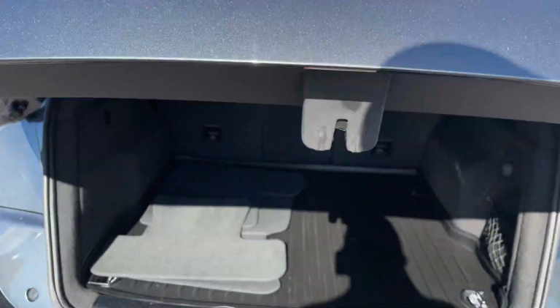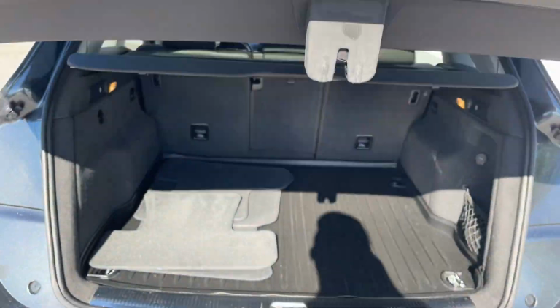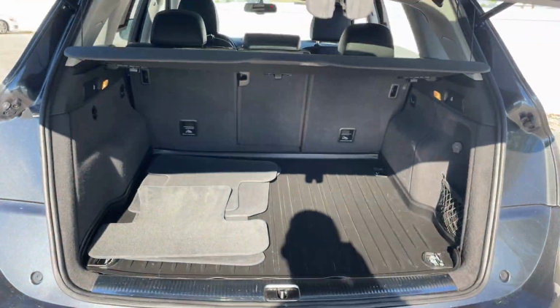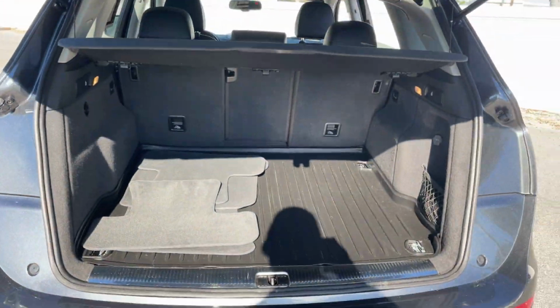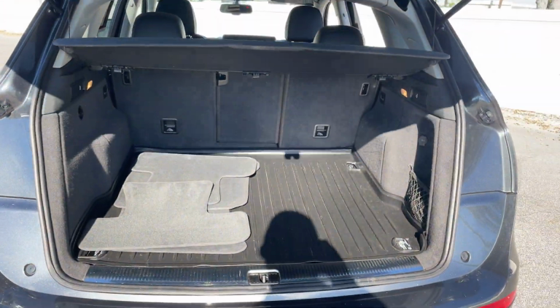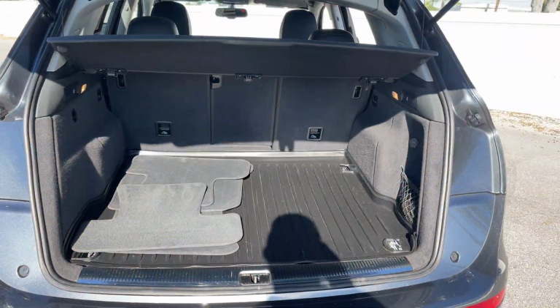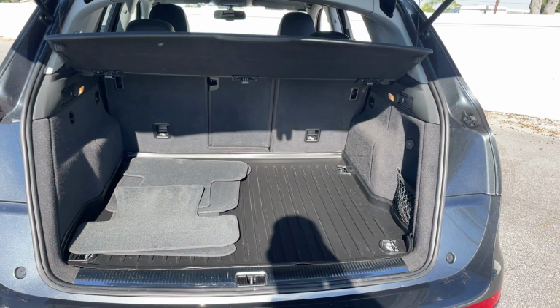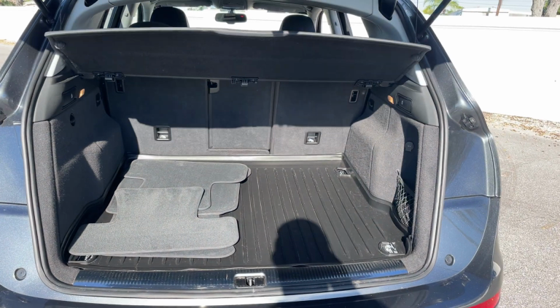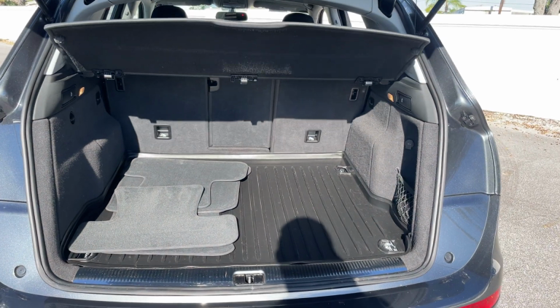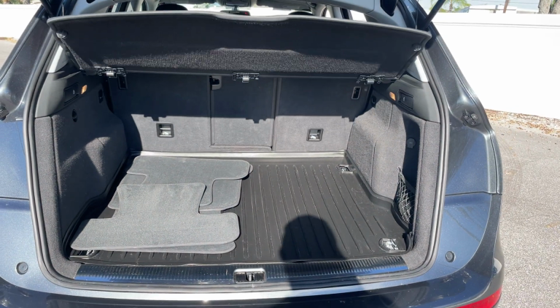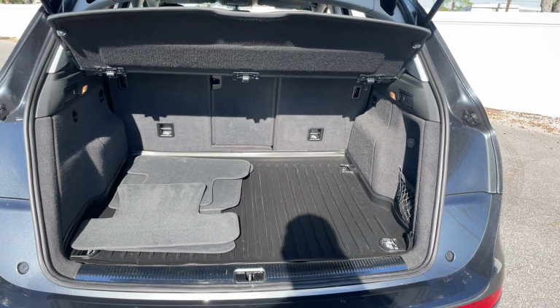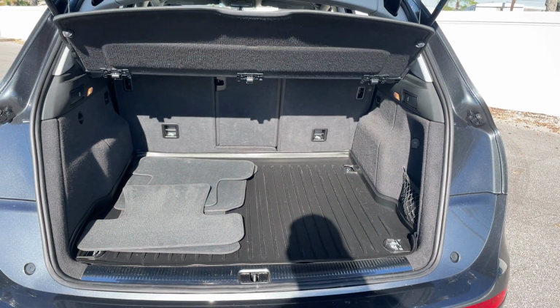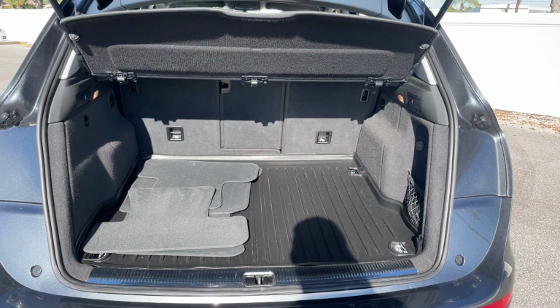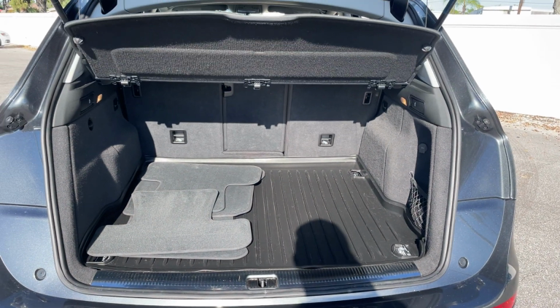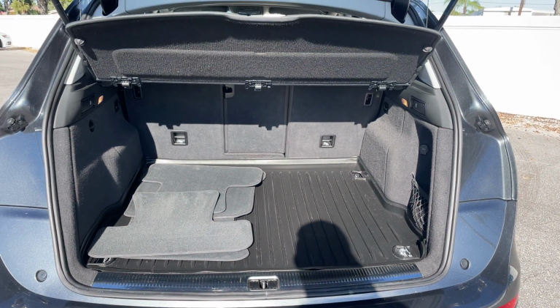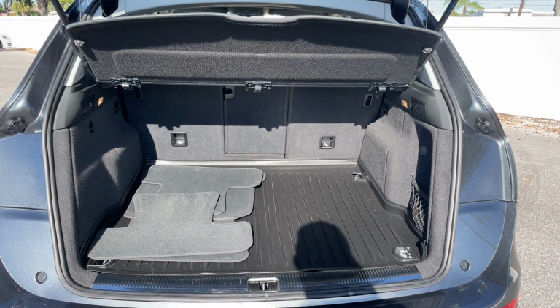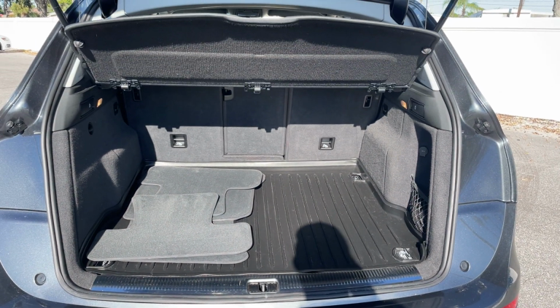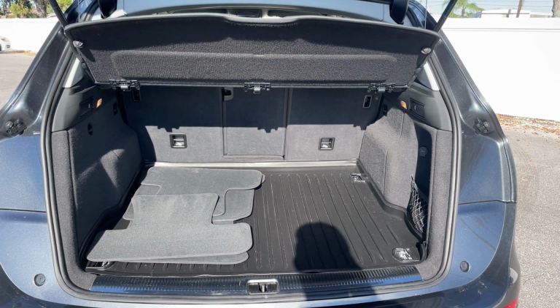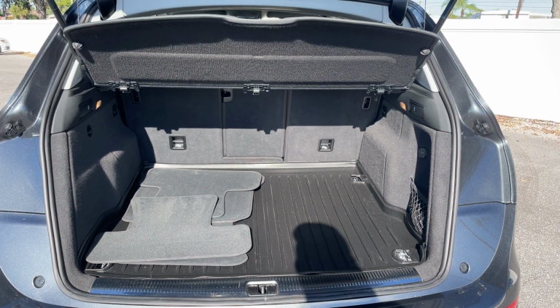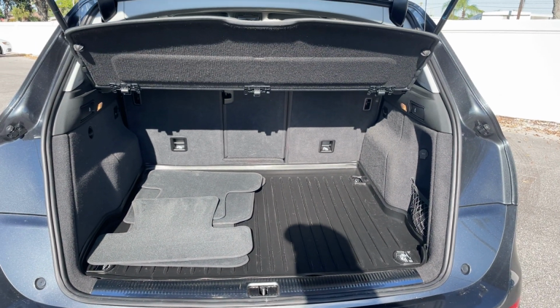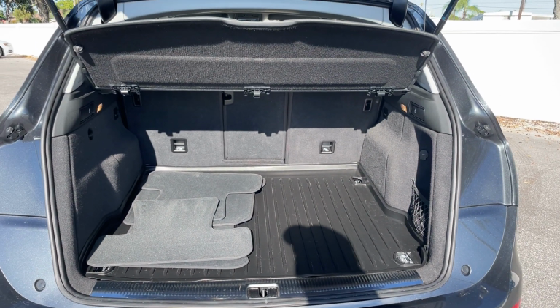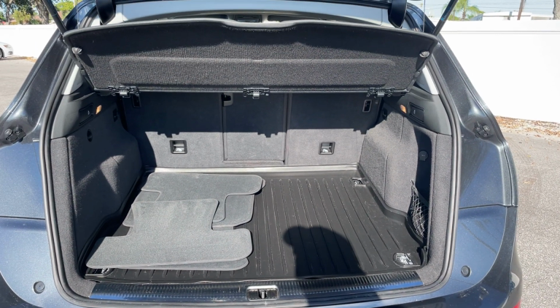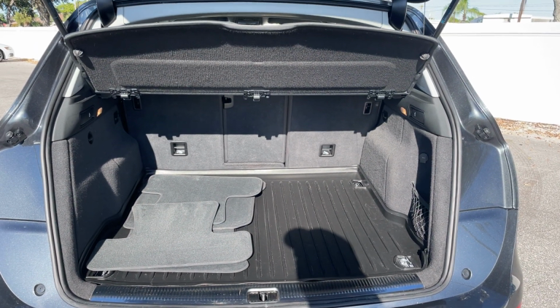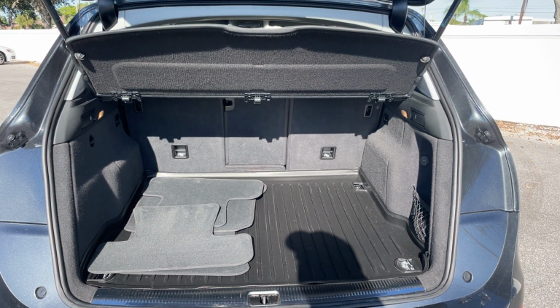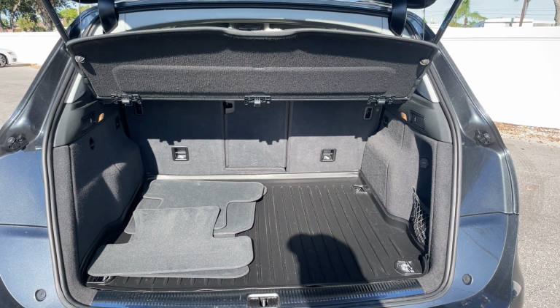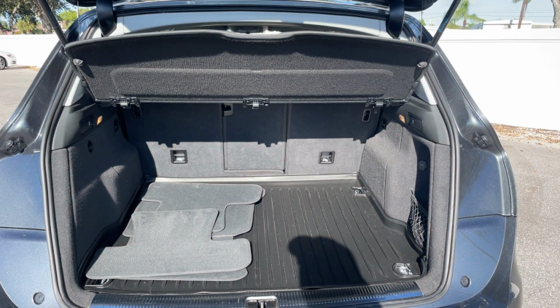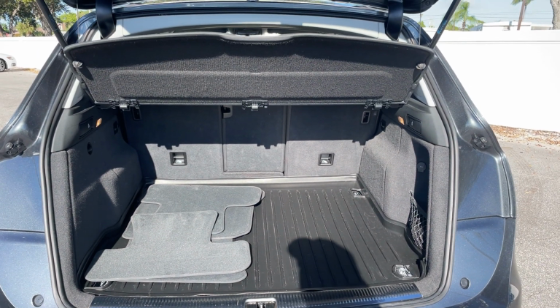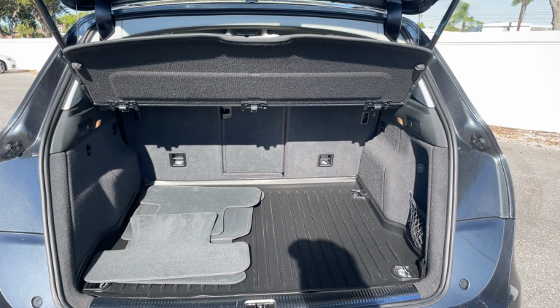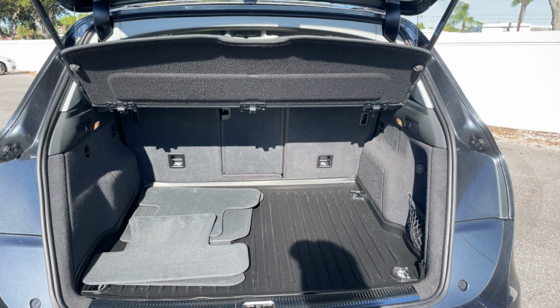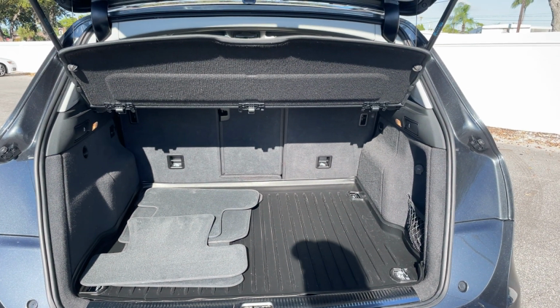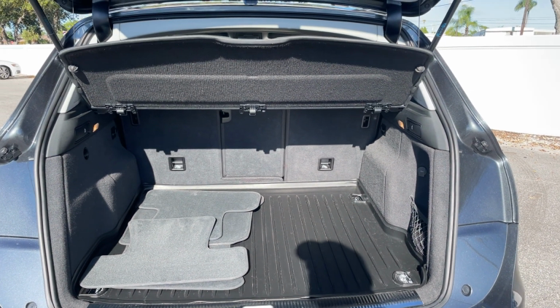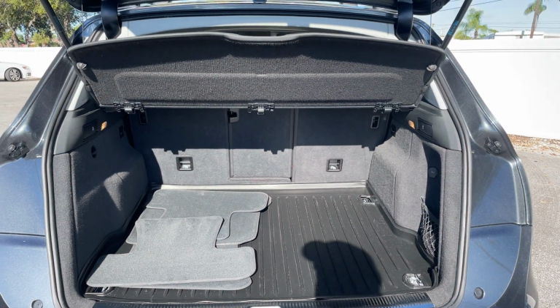Power tailgate, lots of storage in the rear, and the rear seats fold down for even more storage.